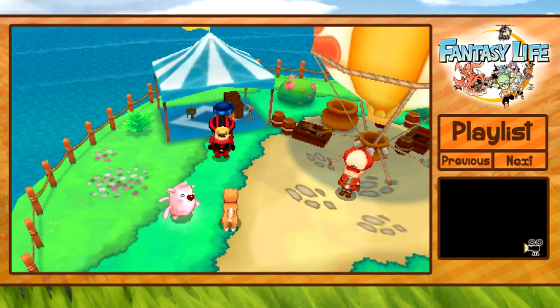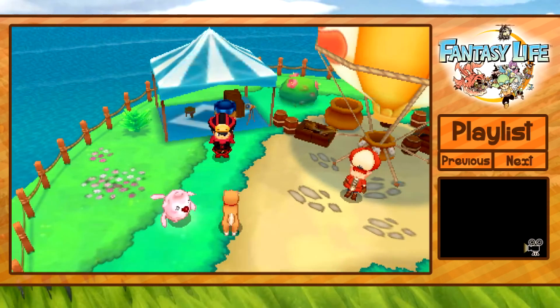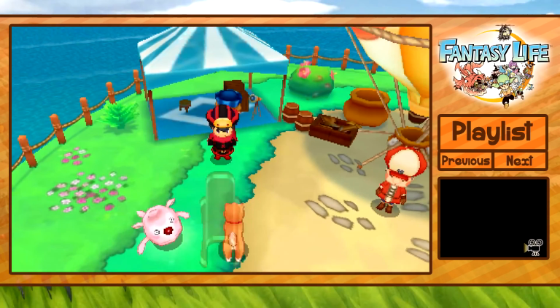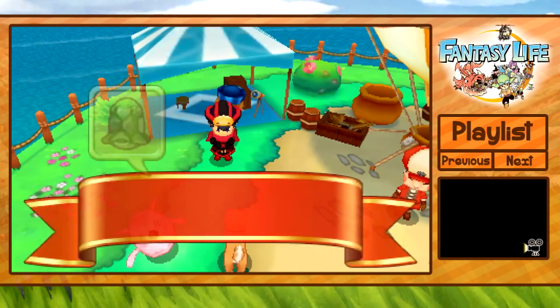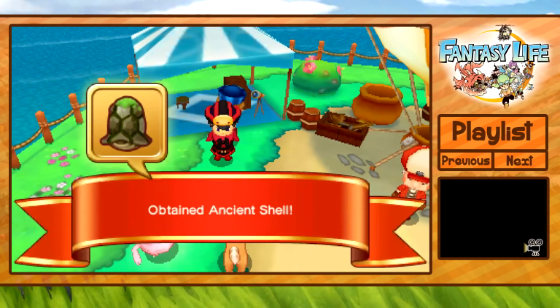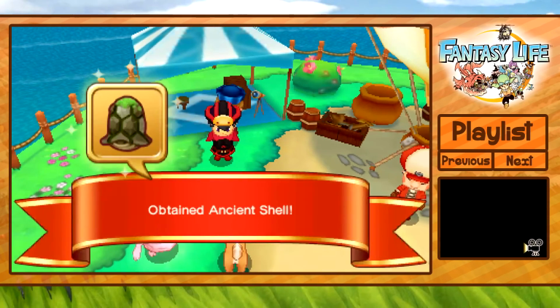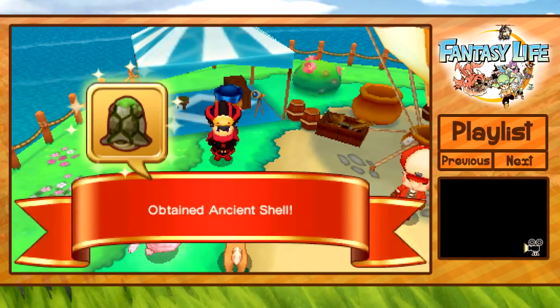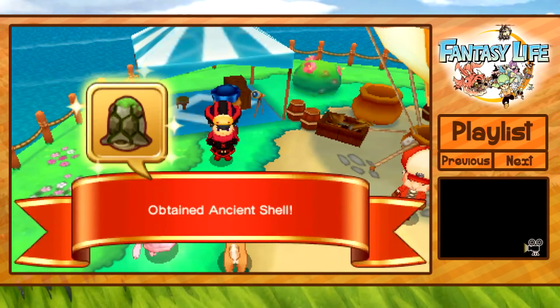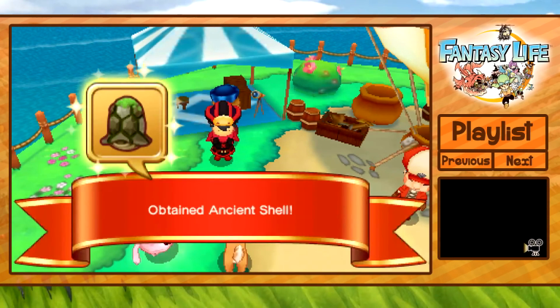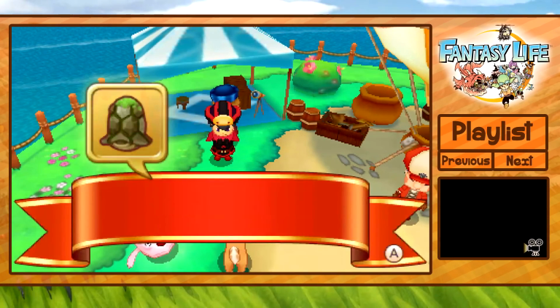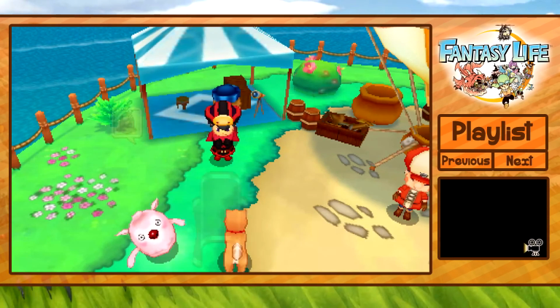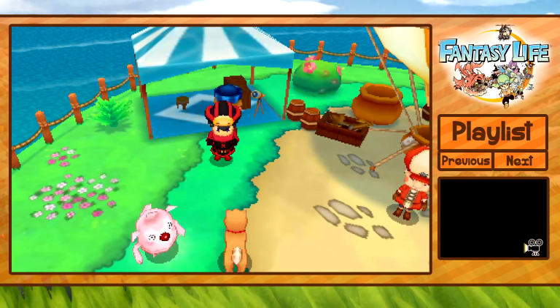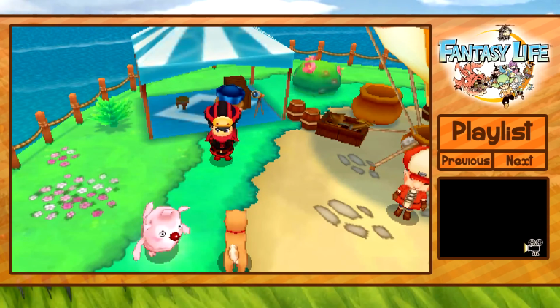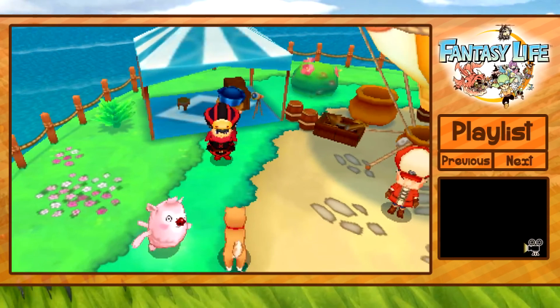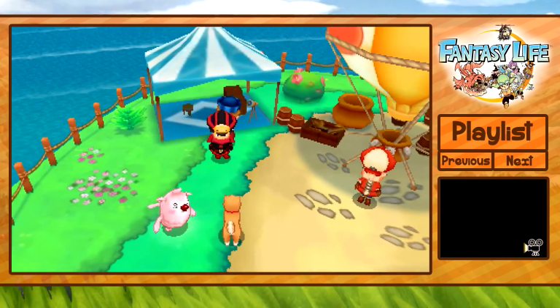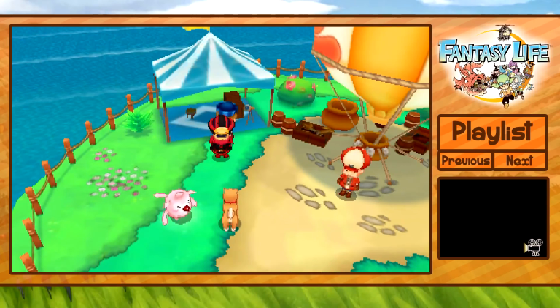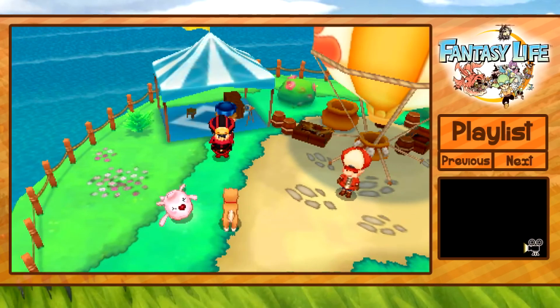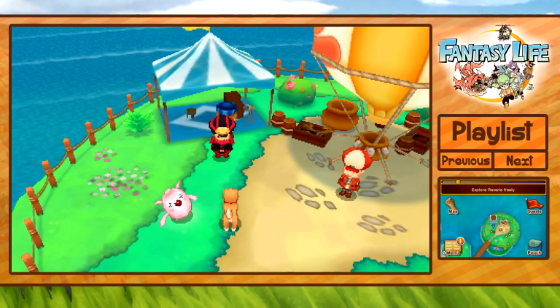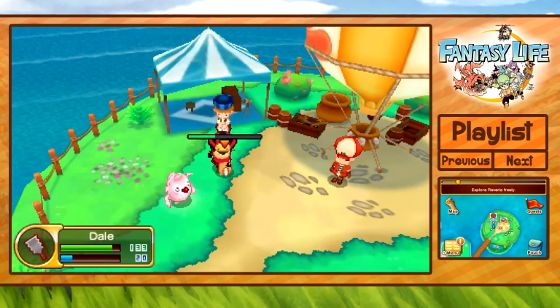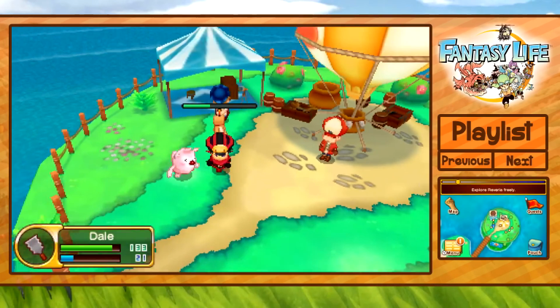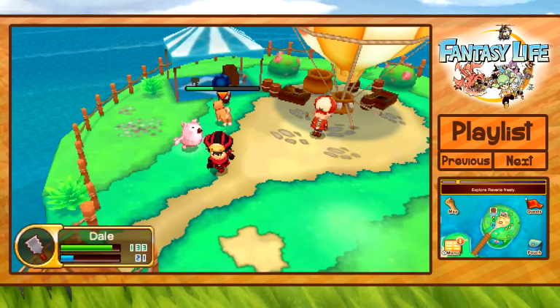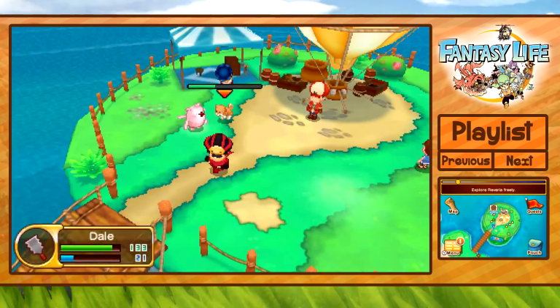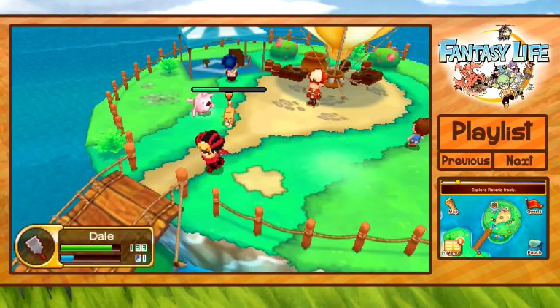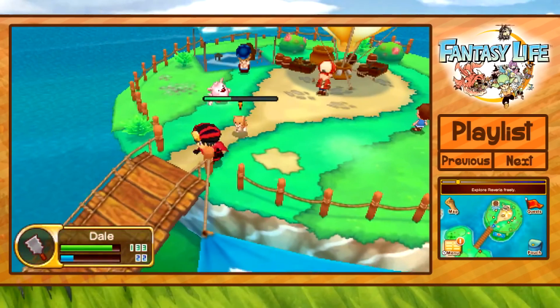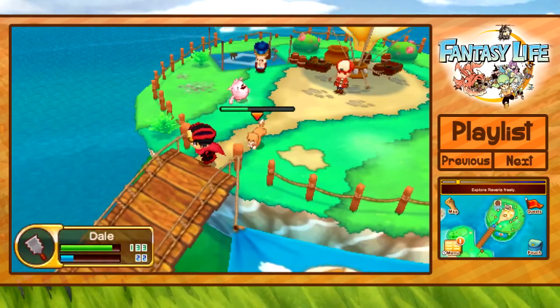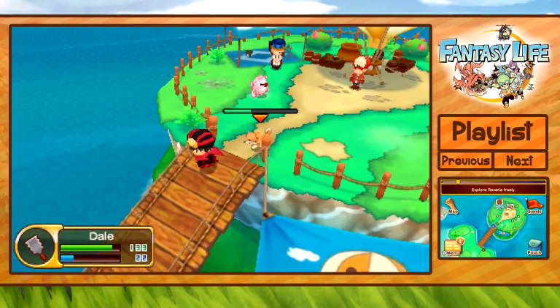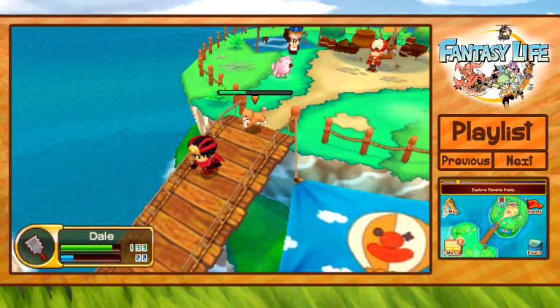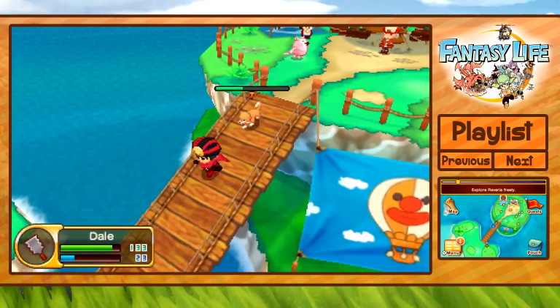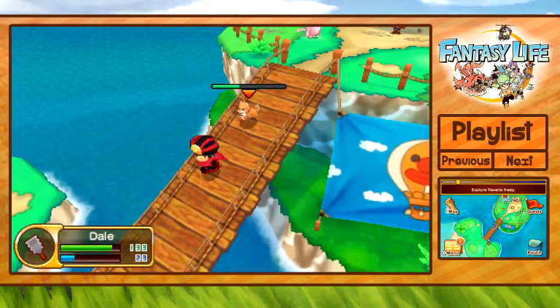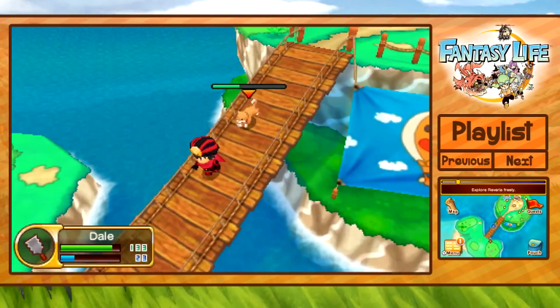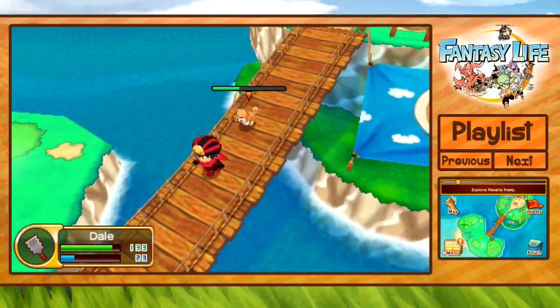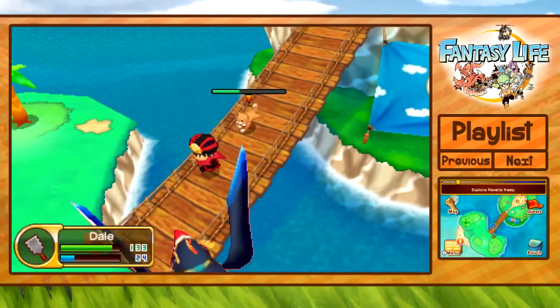So we'll hand in this bounty and call it quits for today. We didn't do that much carpentry but we will next time — we can make an orca bow and a pirate chest. Did we get another vivid coral? Ancient shell — oh well. Thank you all very much for watching, and we'll see you all next episode, bye guys!